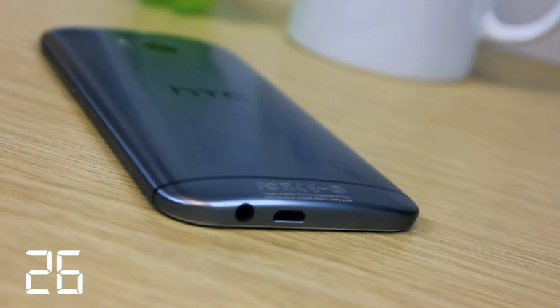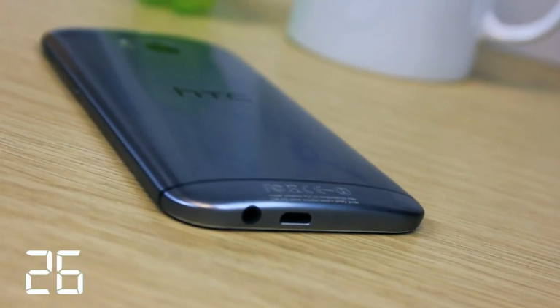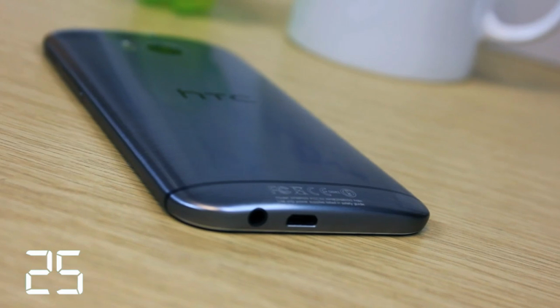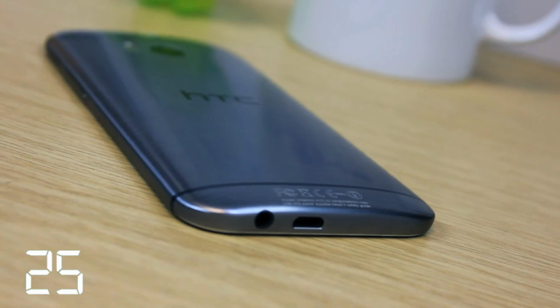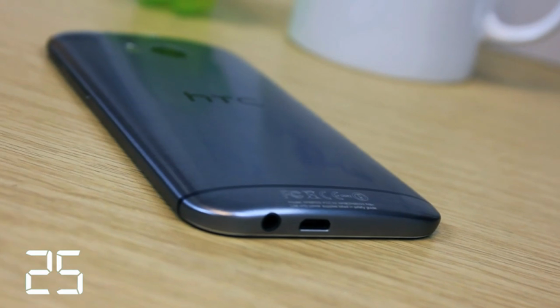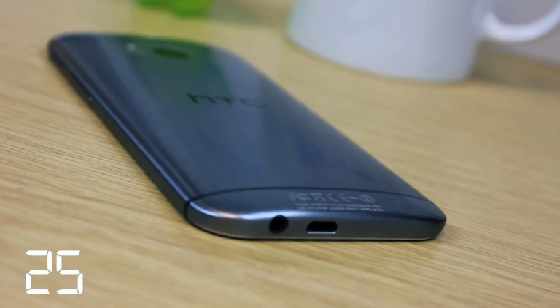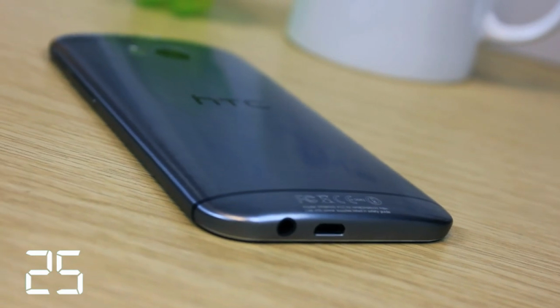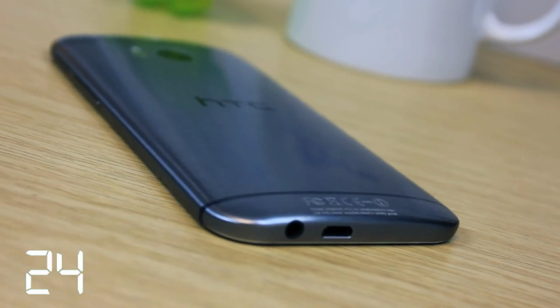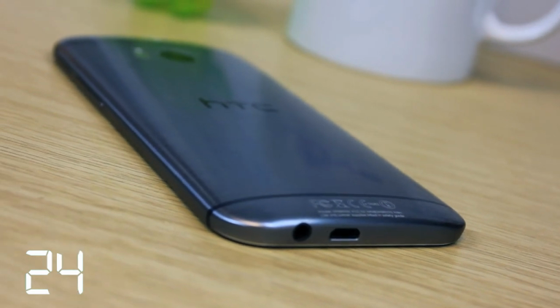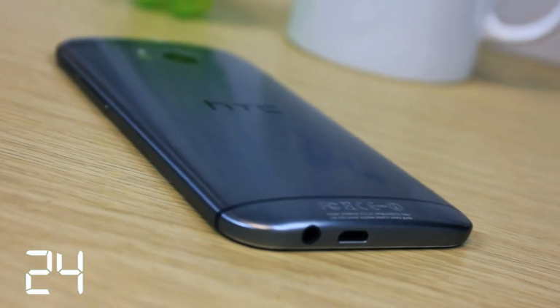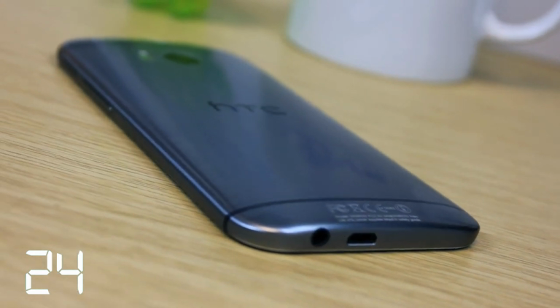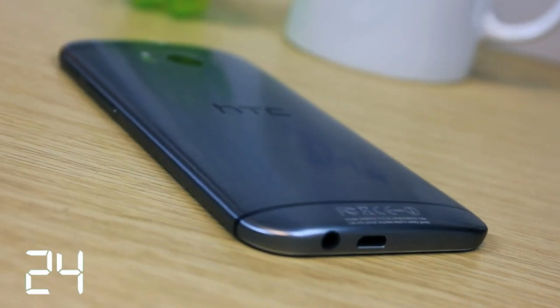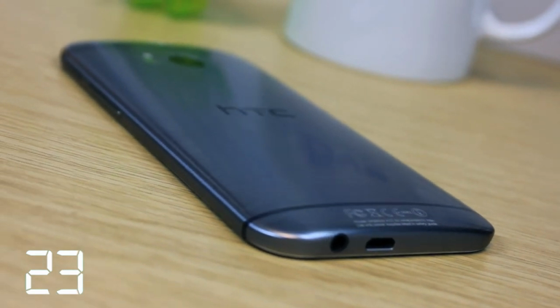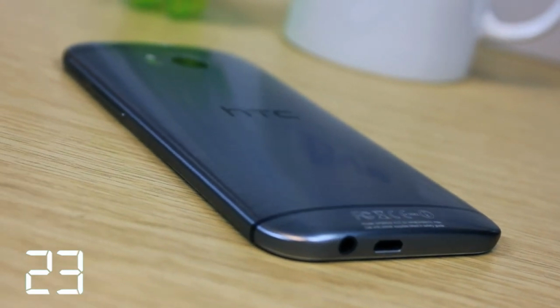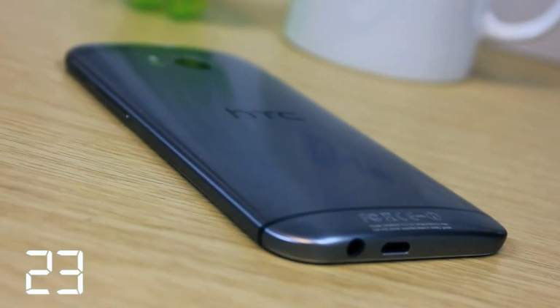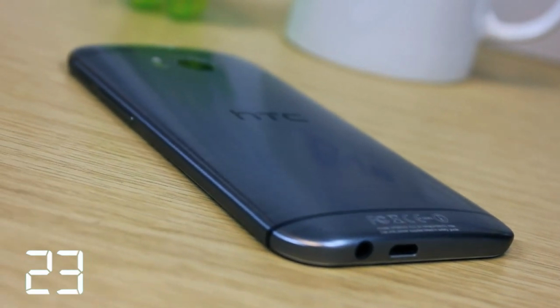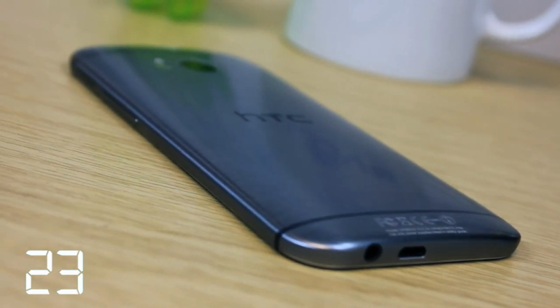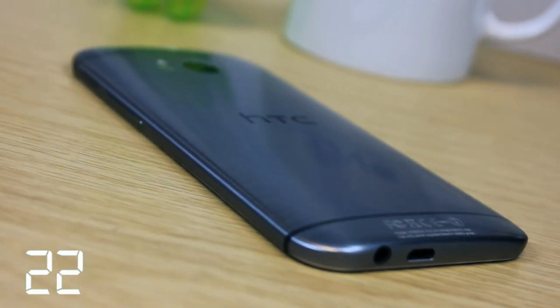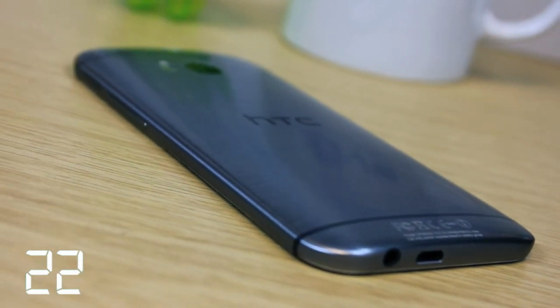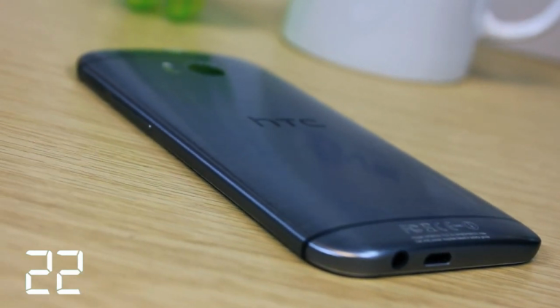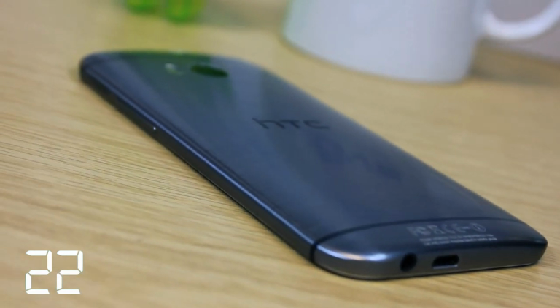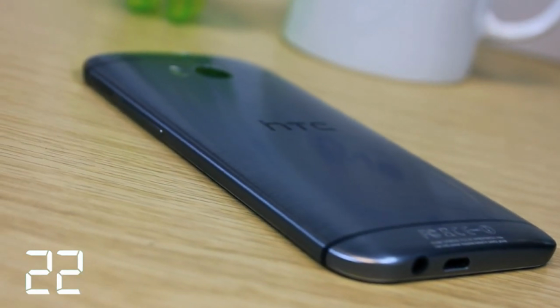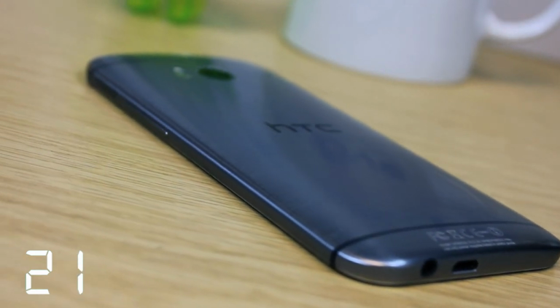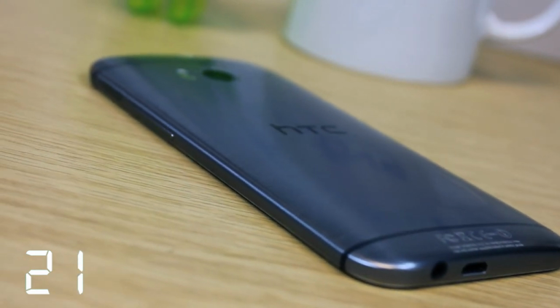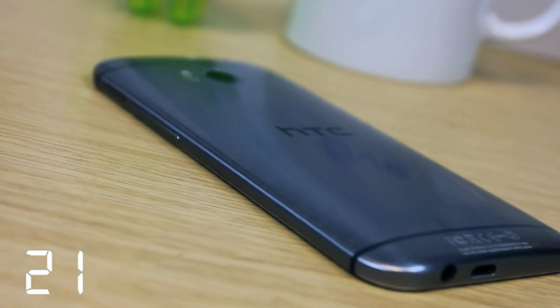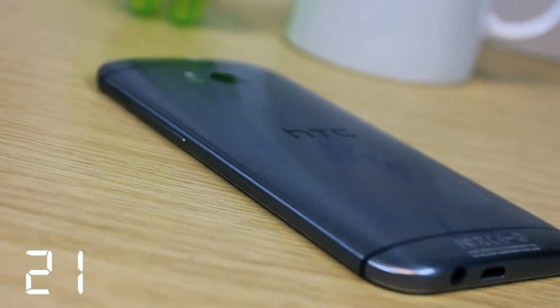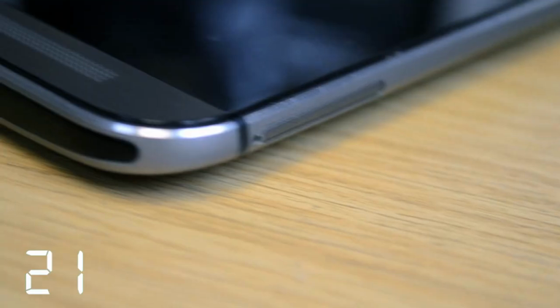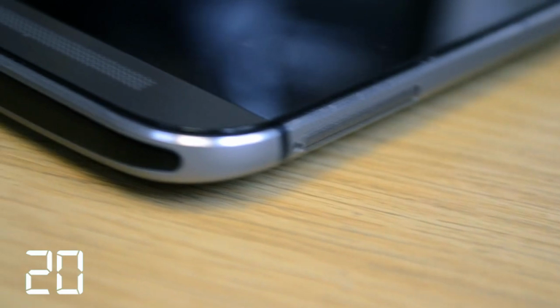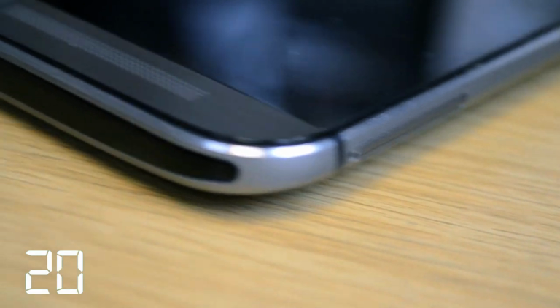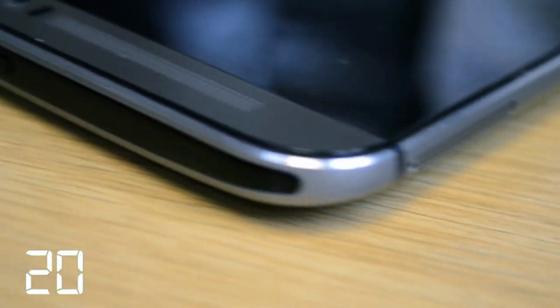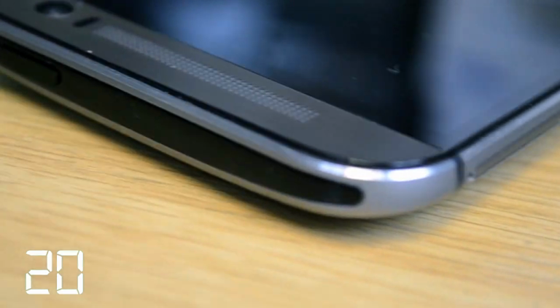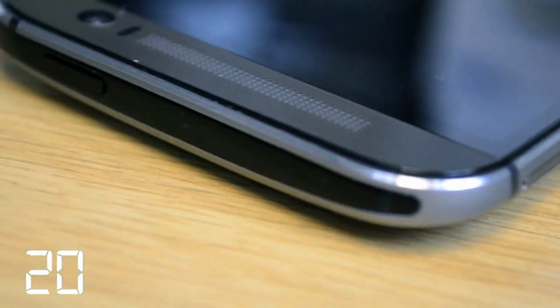The negatives: smooth and slippery, very tall and potentially awkward to handle, and the placement of the power button is problematic.